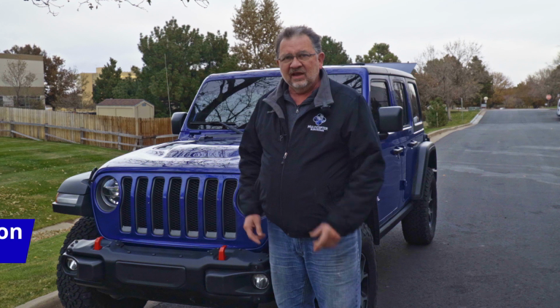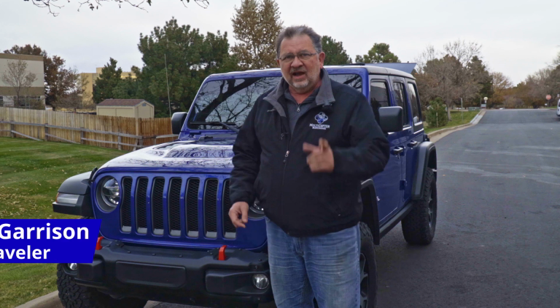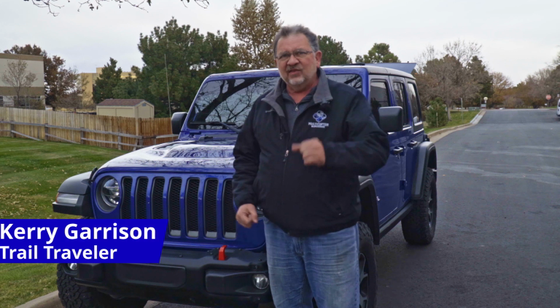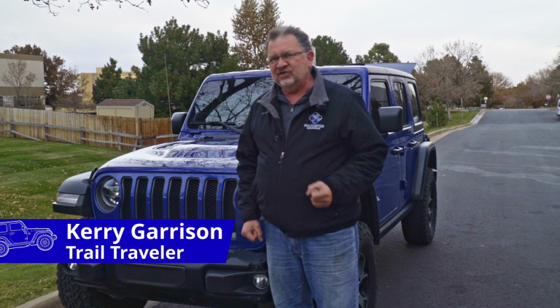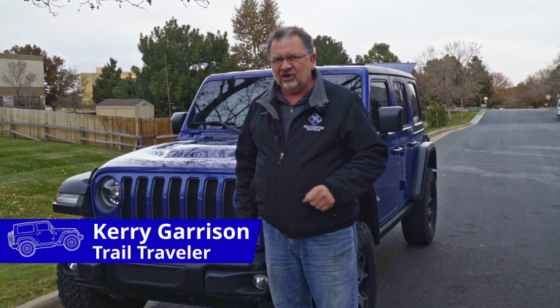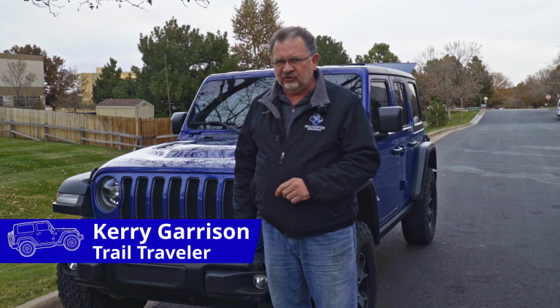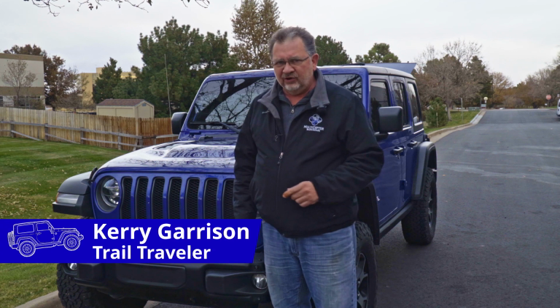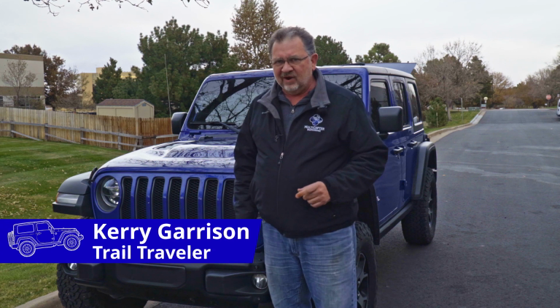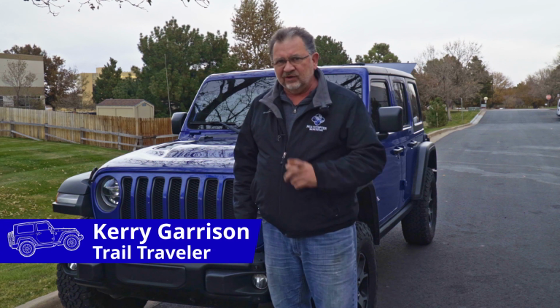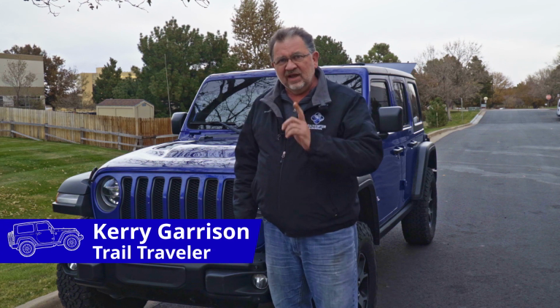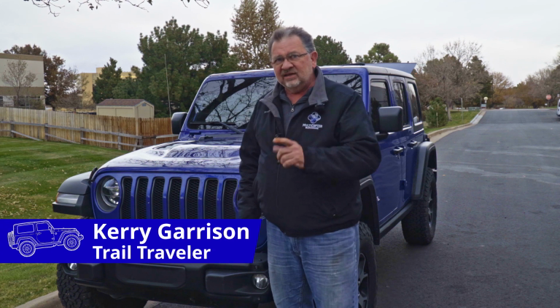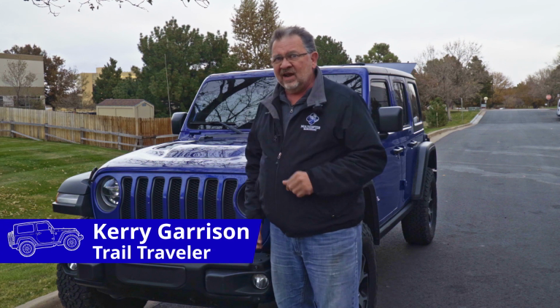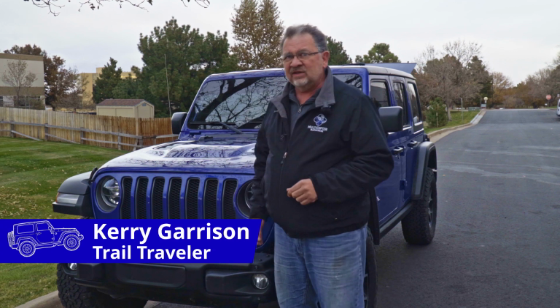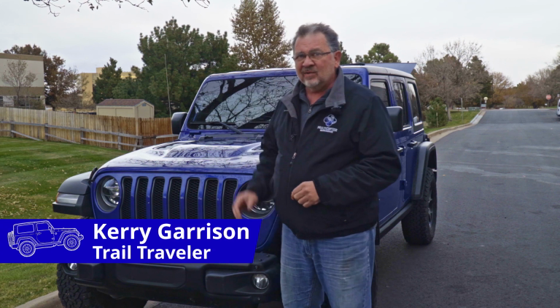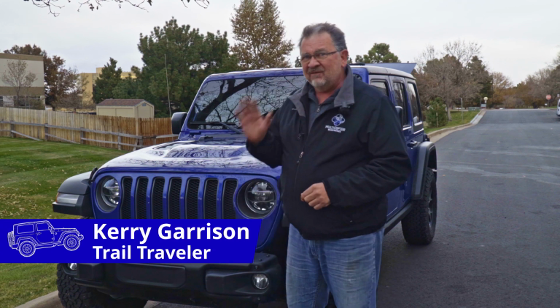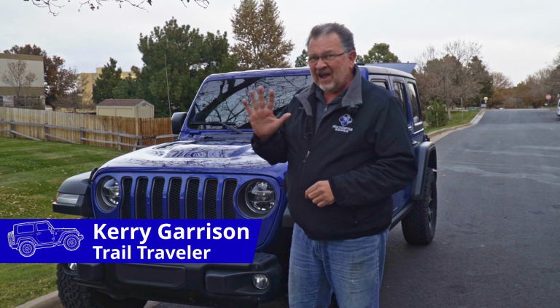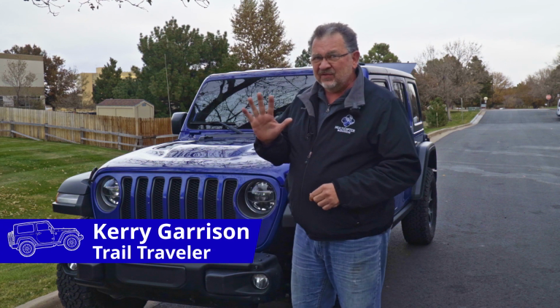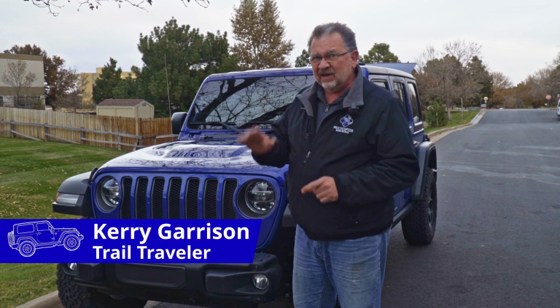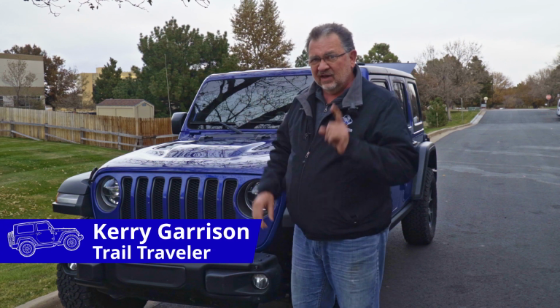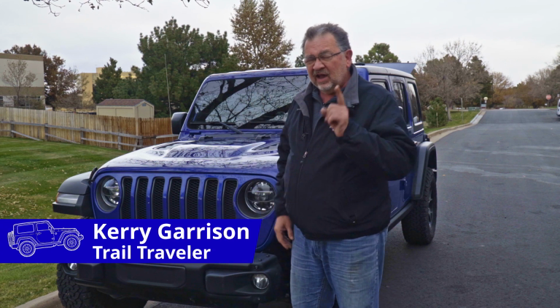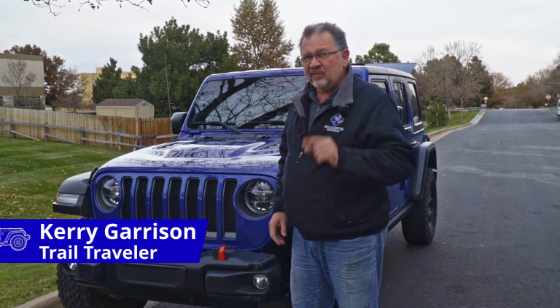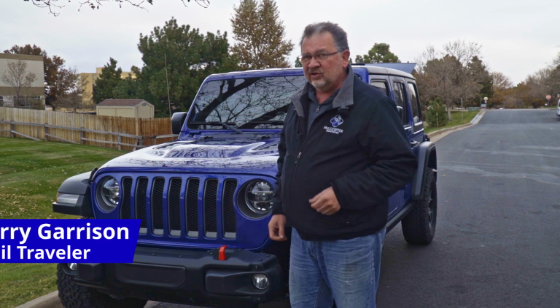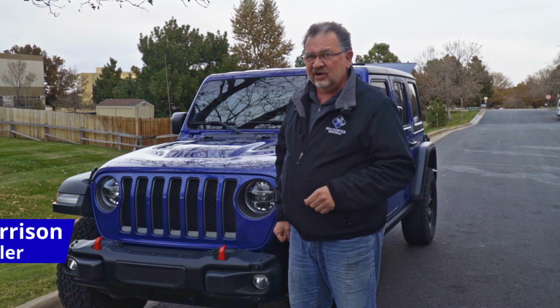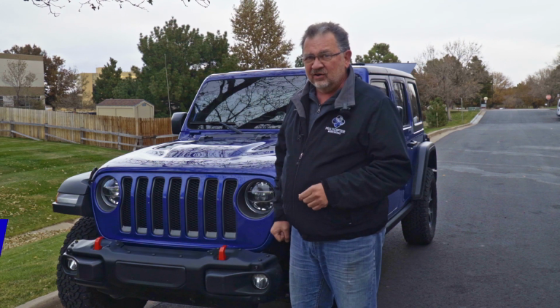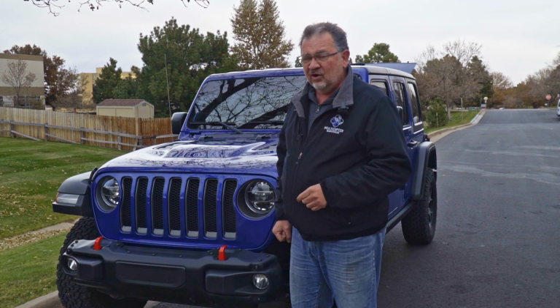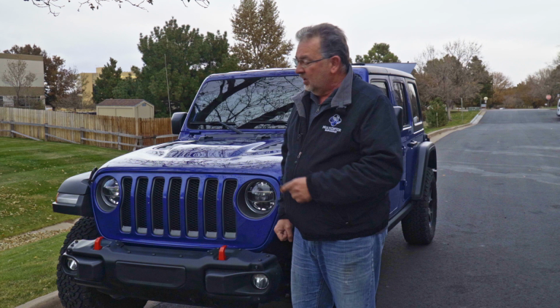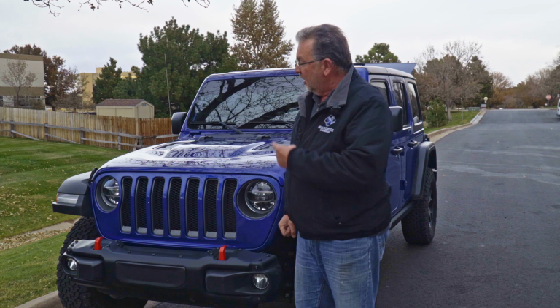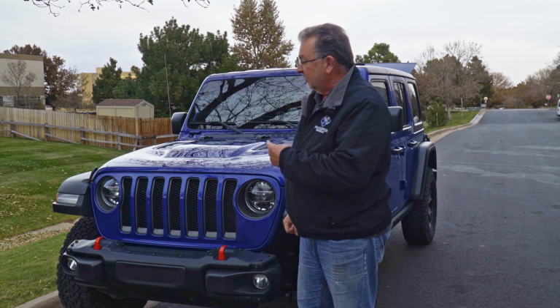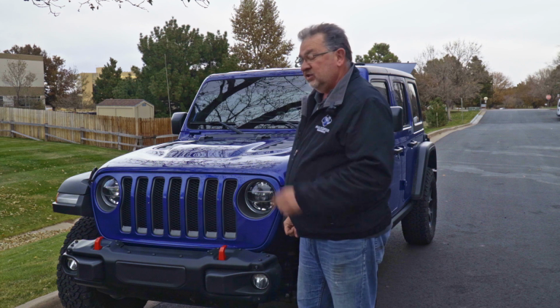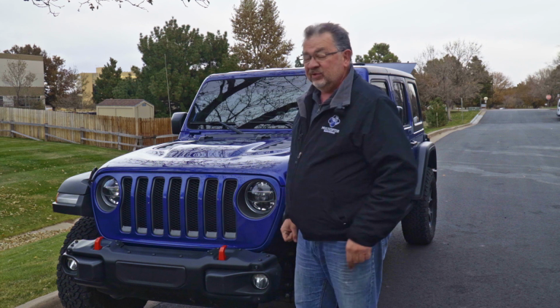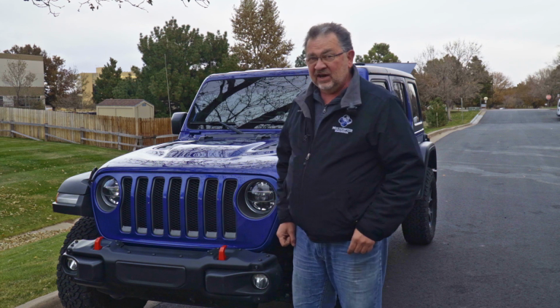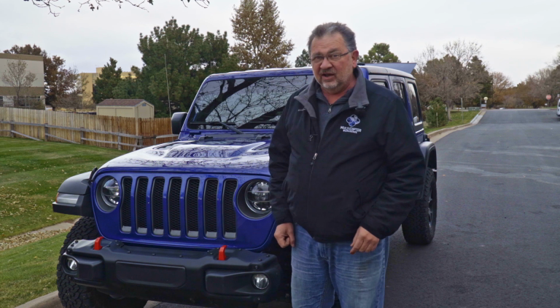Hi, this is Cary with Trail Traveler, and today I'm going to talk about five things I bet you didn't know about the Jeep JL.